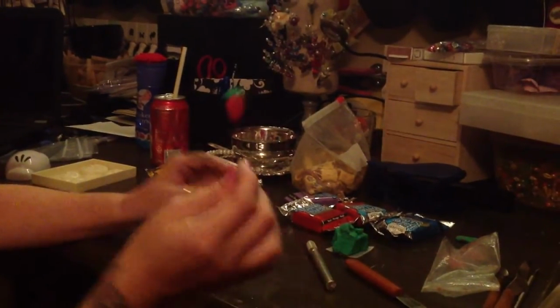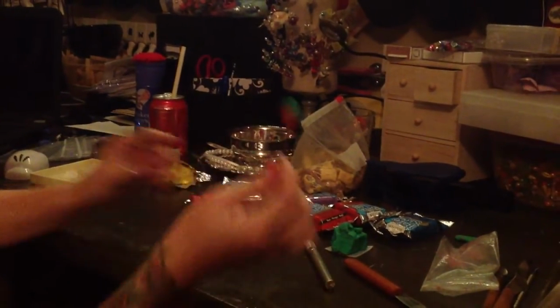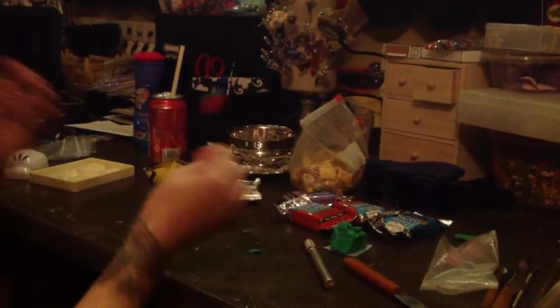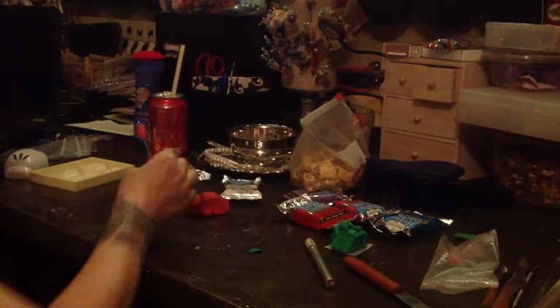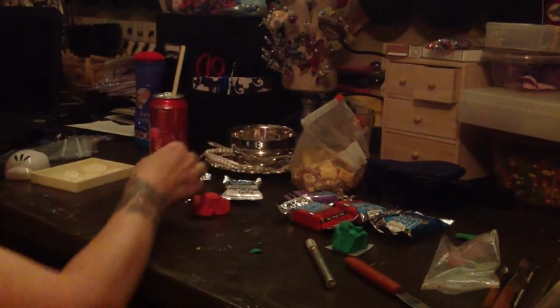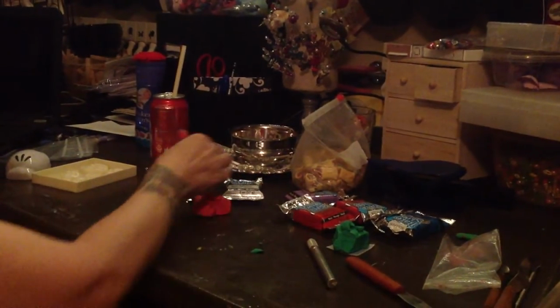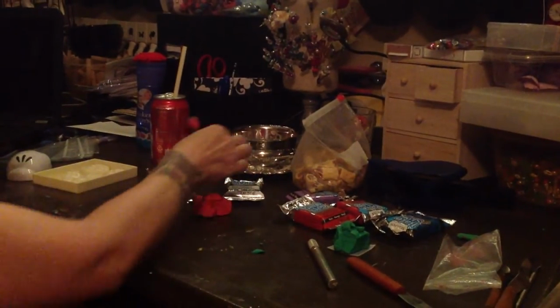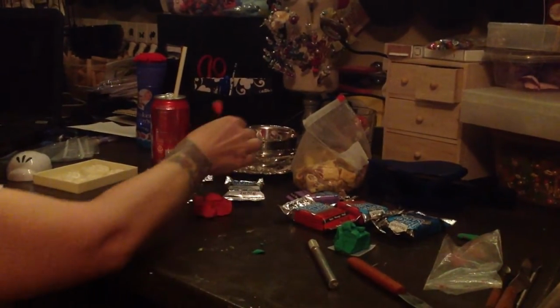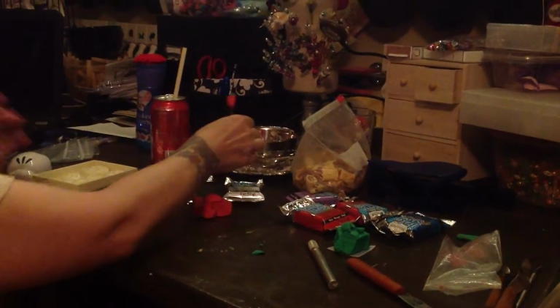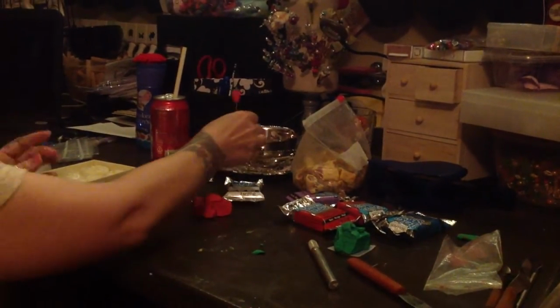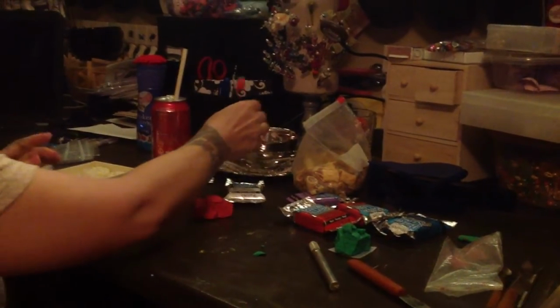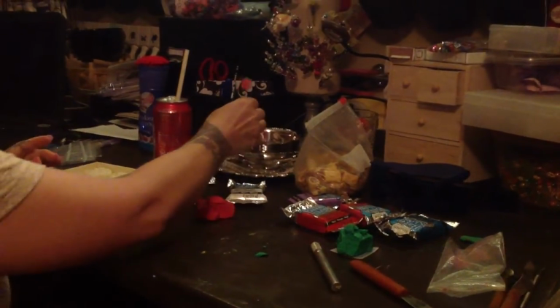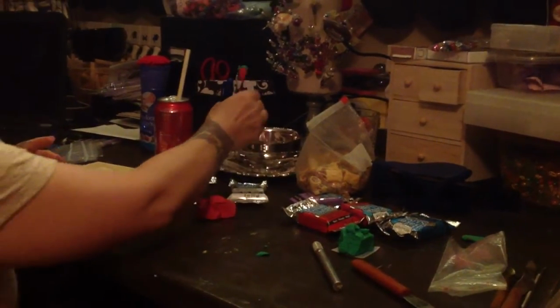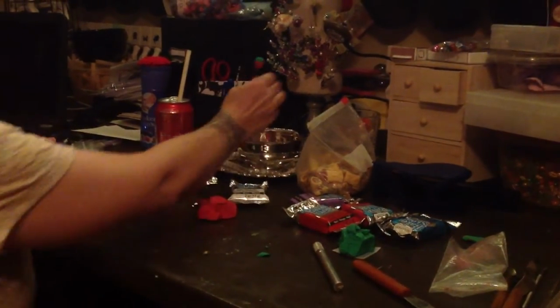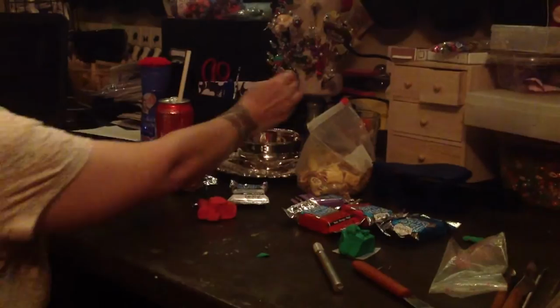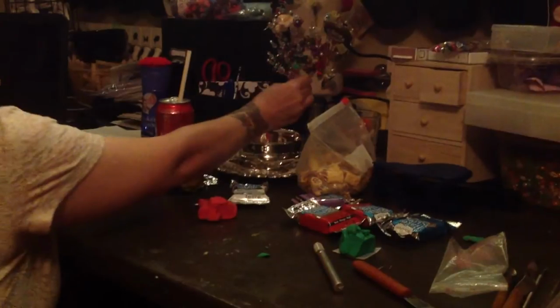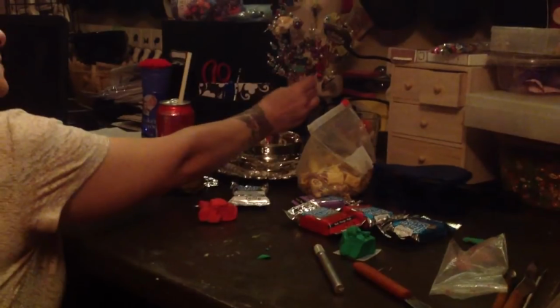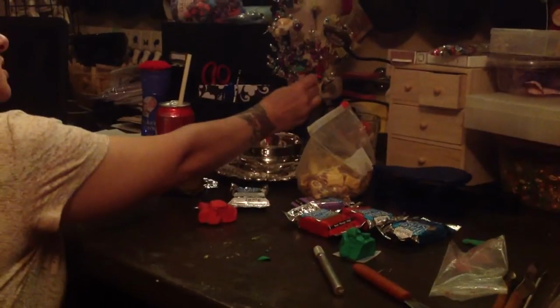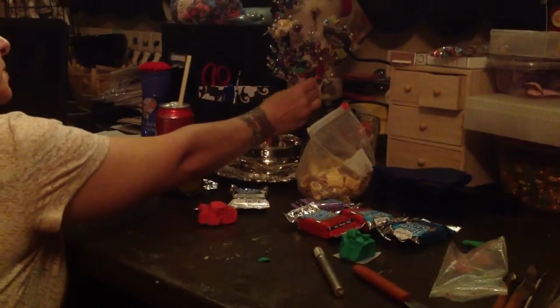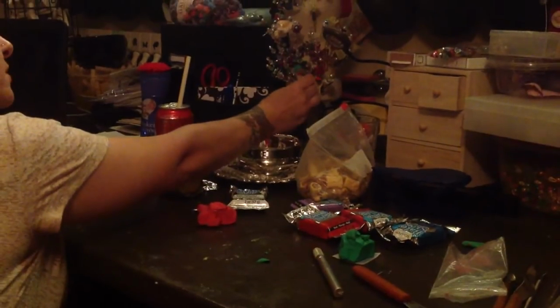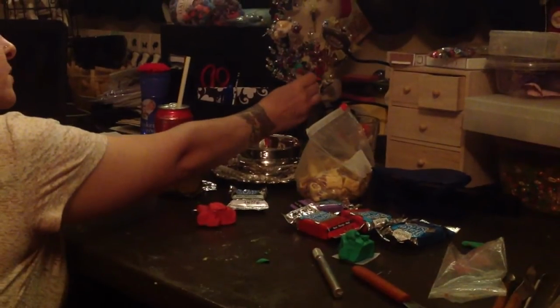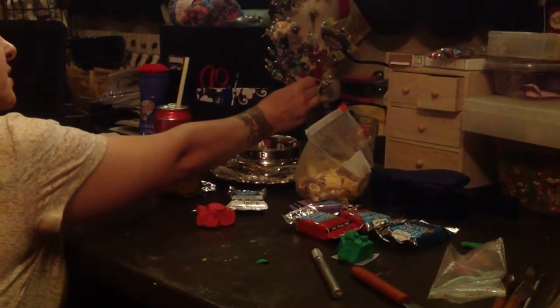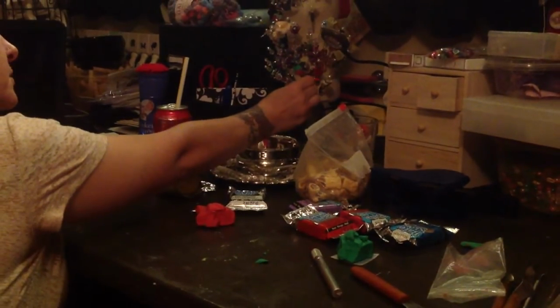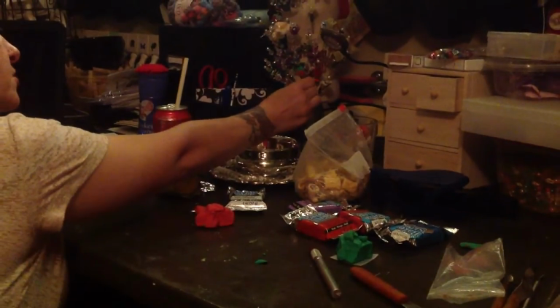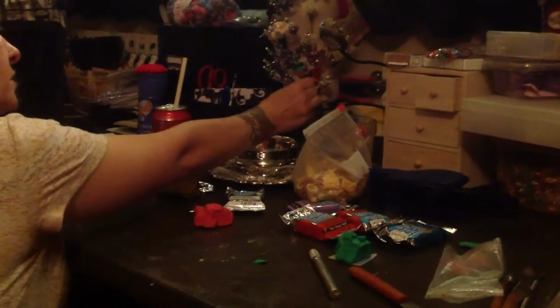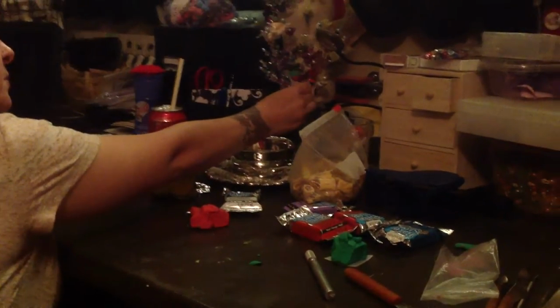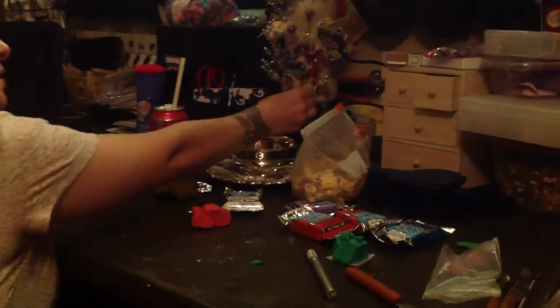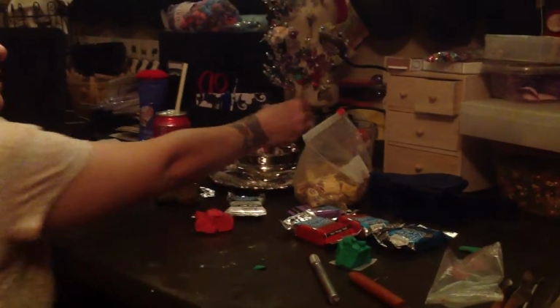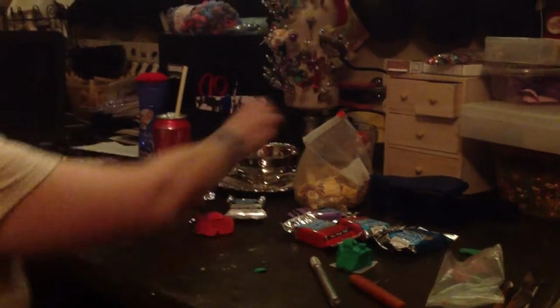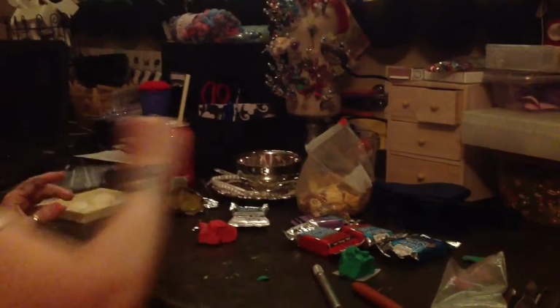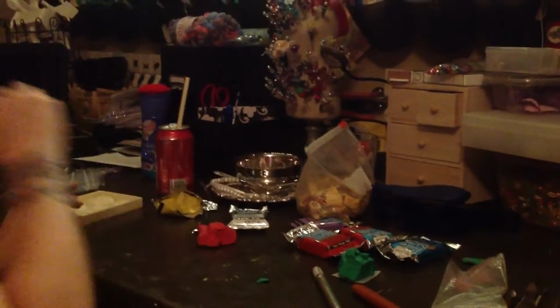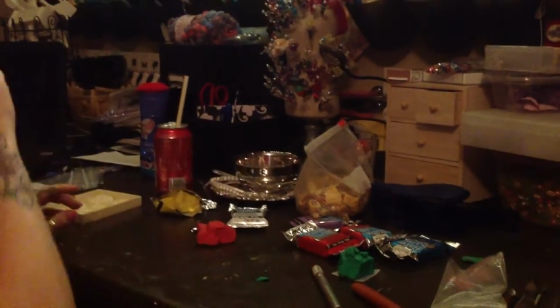So there's your strawberry. I'm going to stick this in my stick pin holder because I'm going to put it in the oven here shortly.